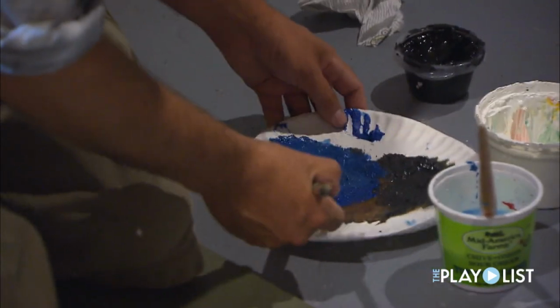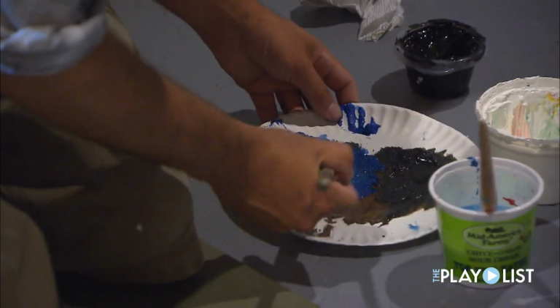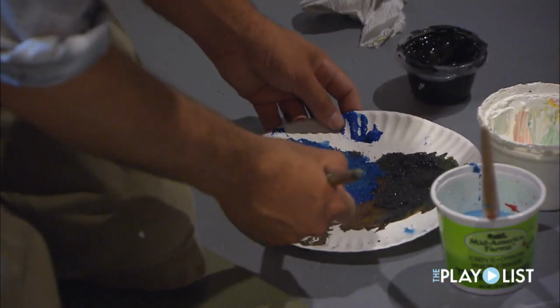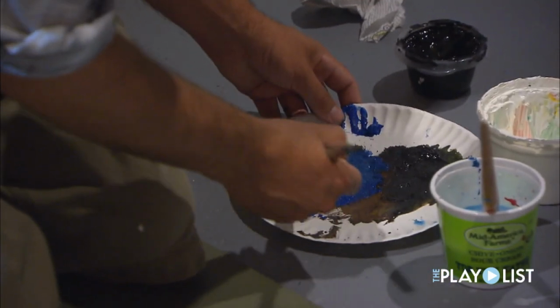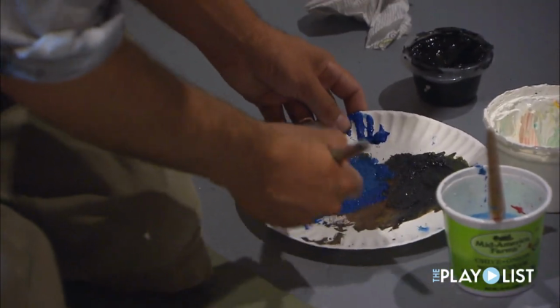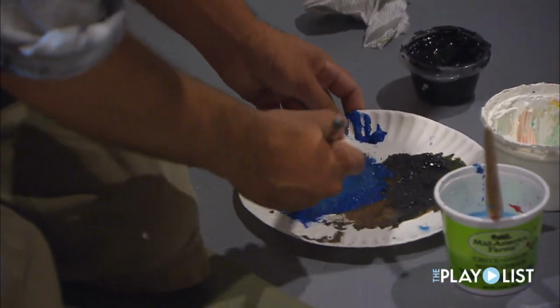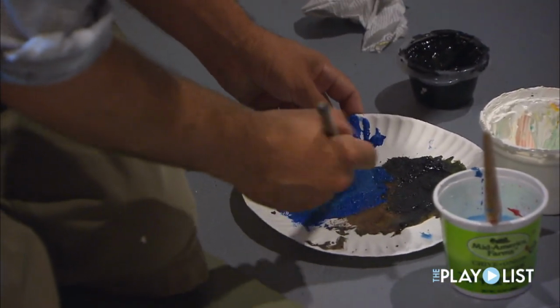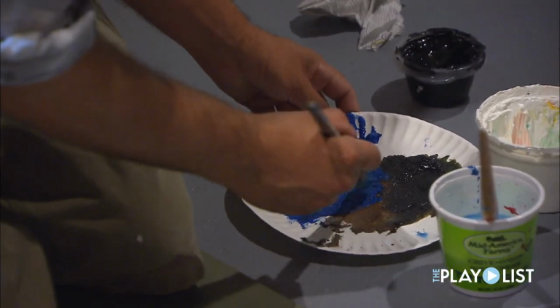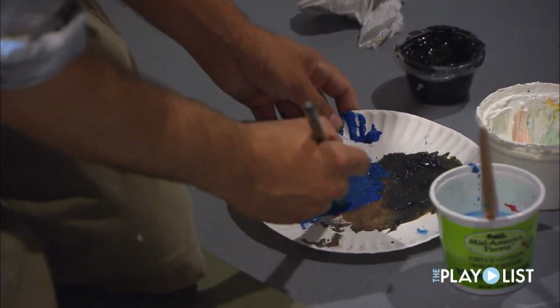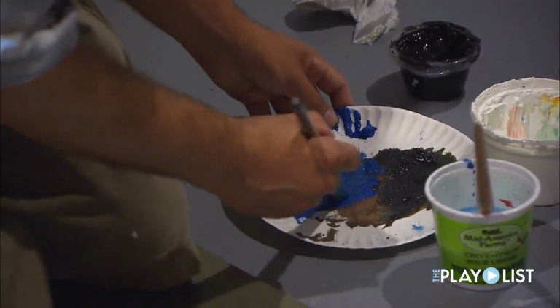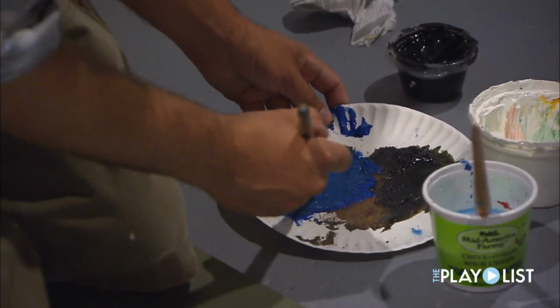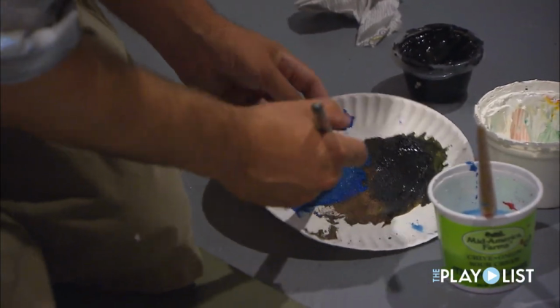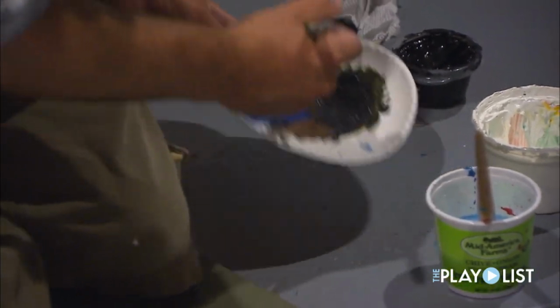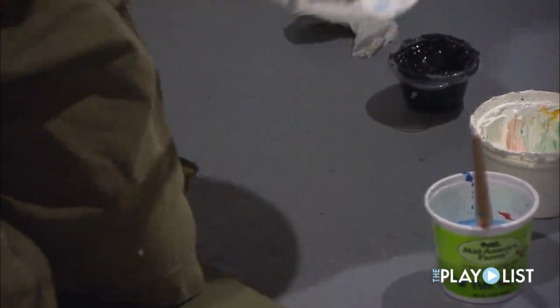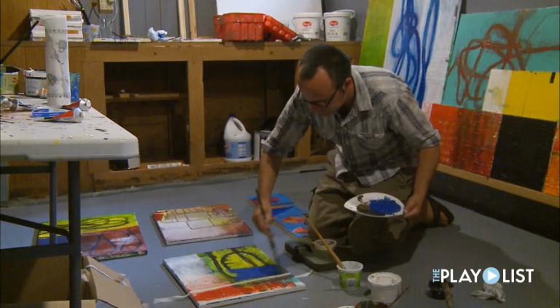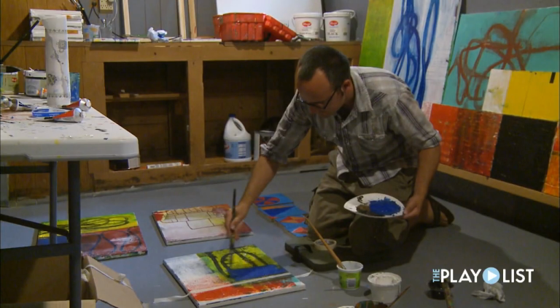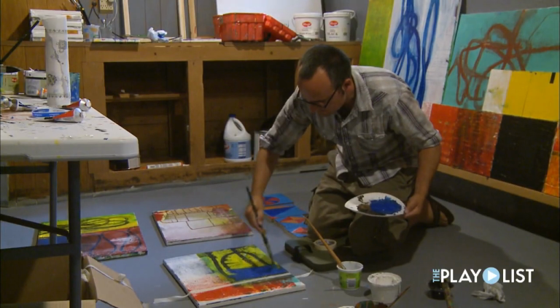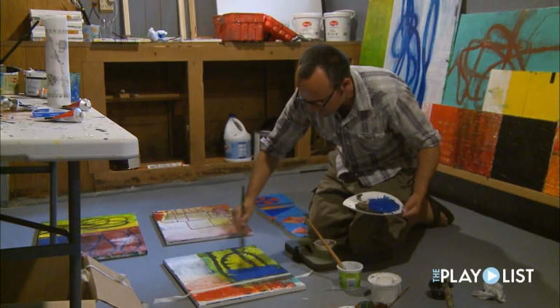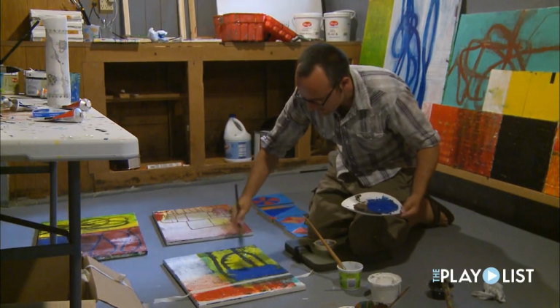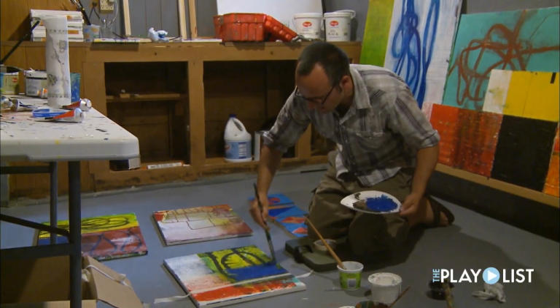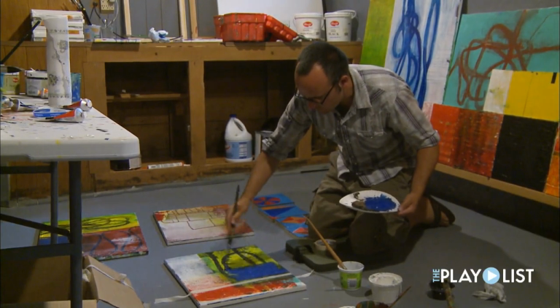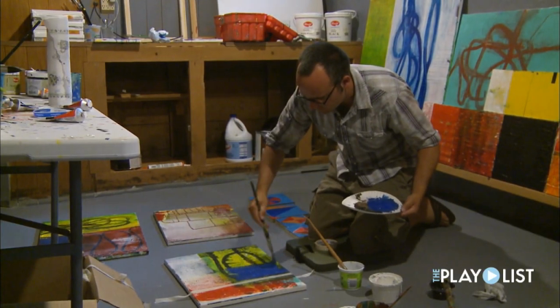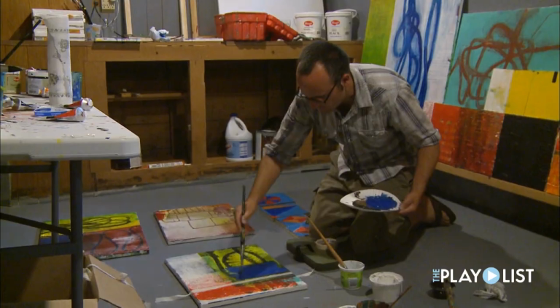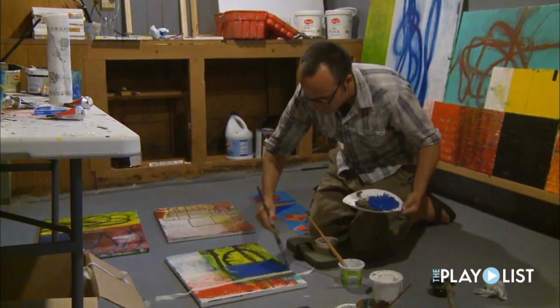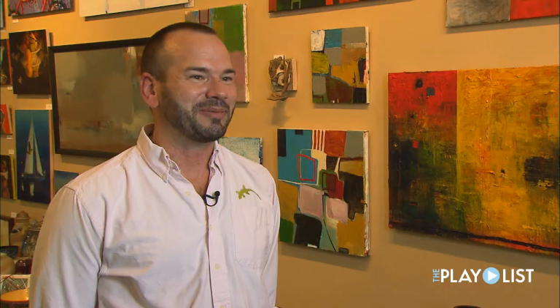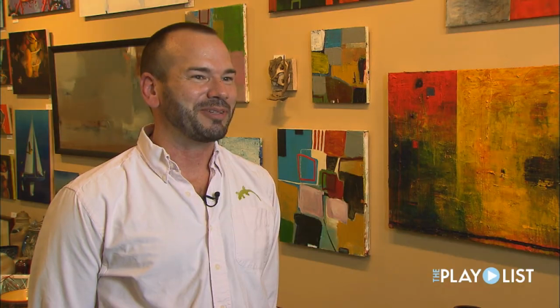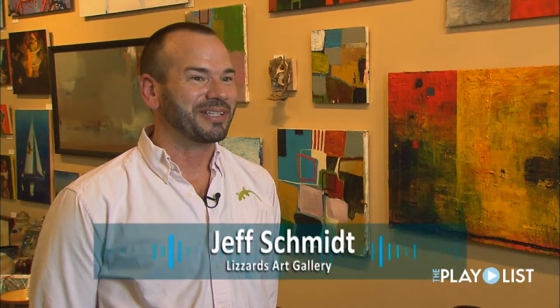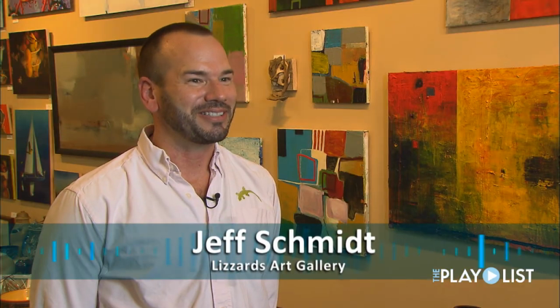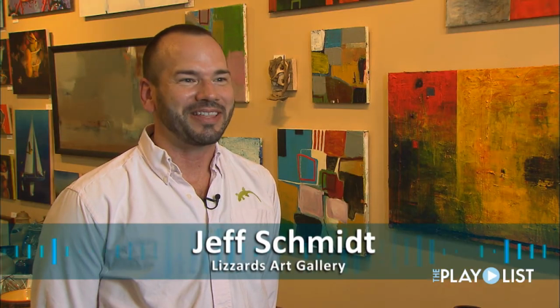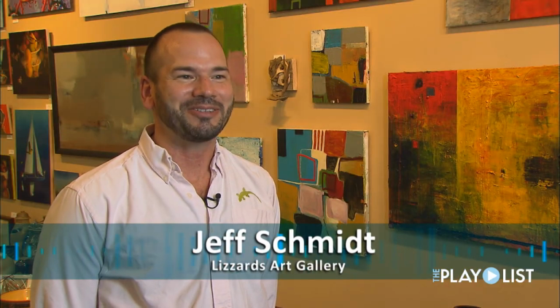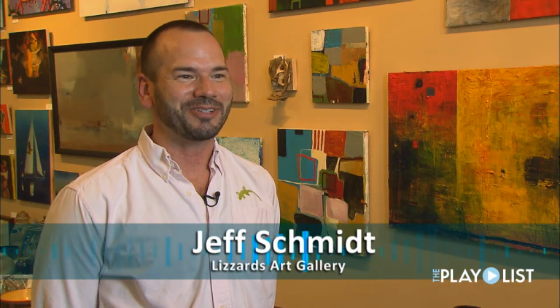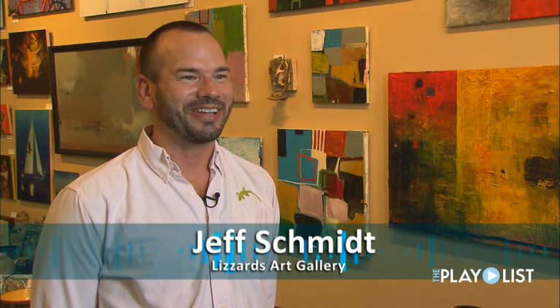Some people are afraid of purely abstract work. And they might say, oh, I could do that. And then my response is, I think you should try it.